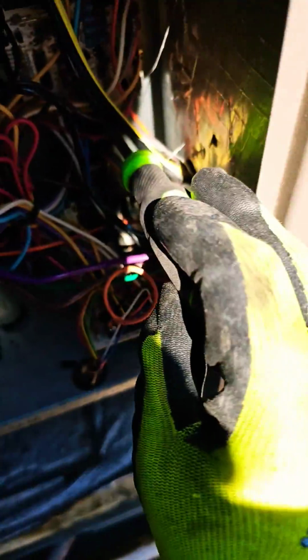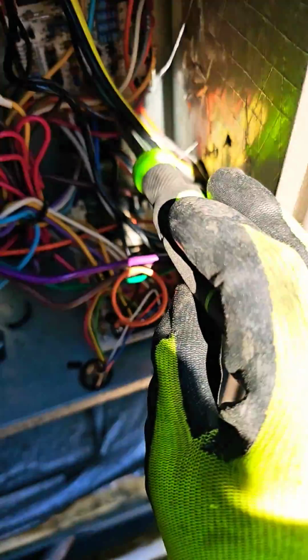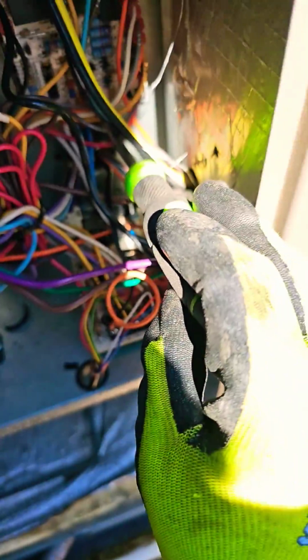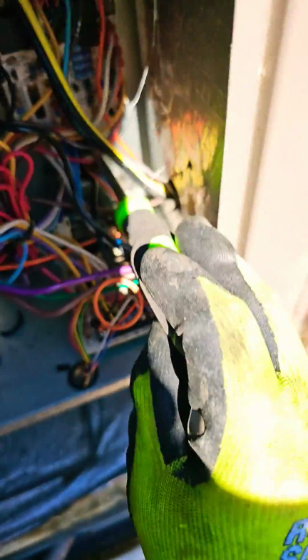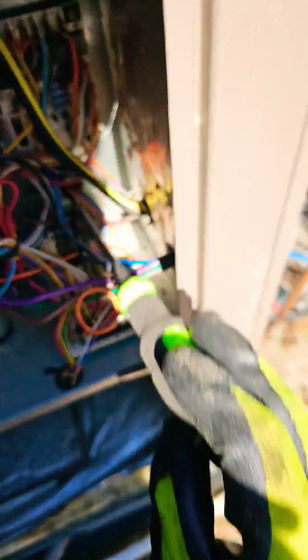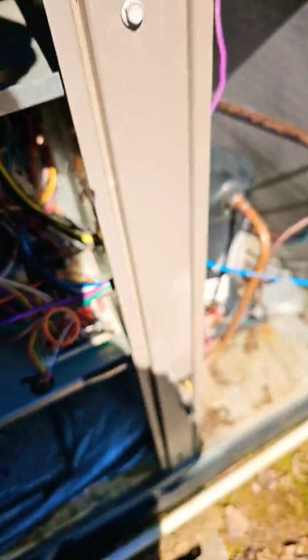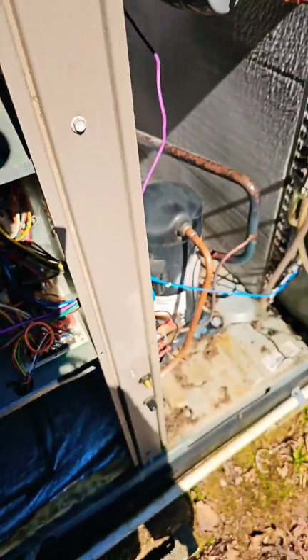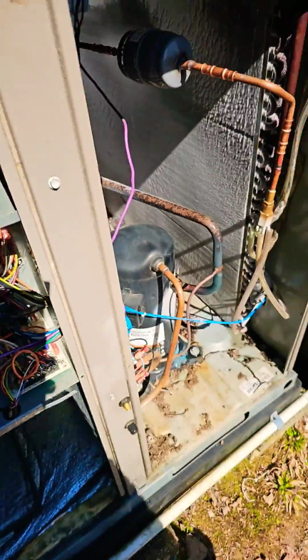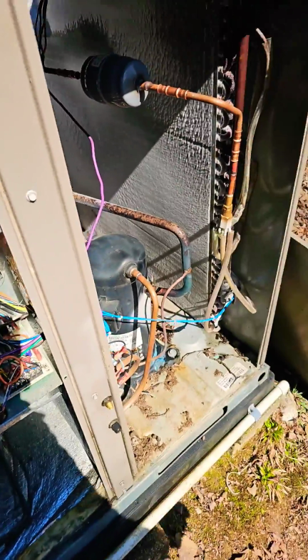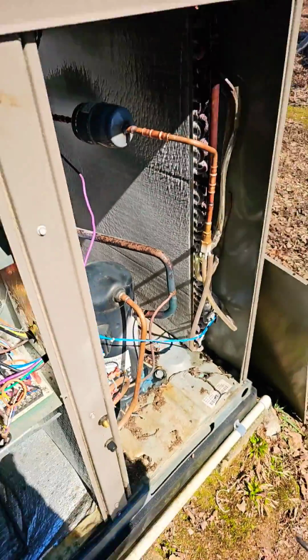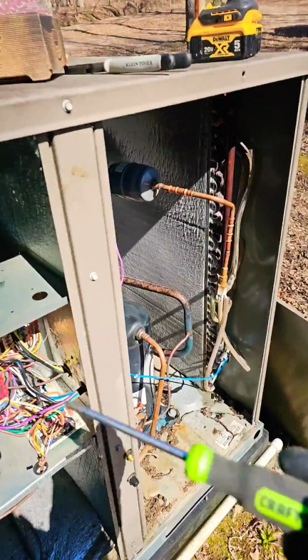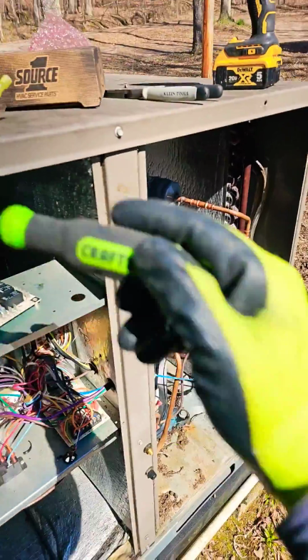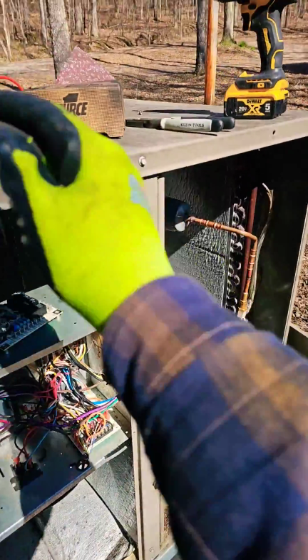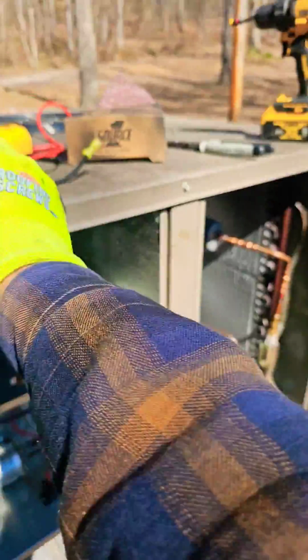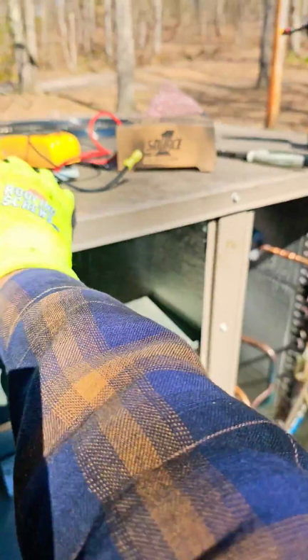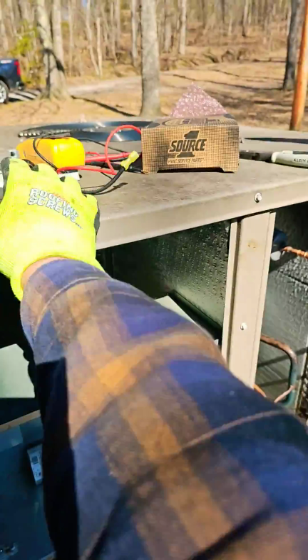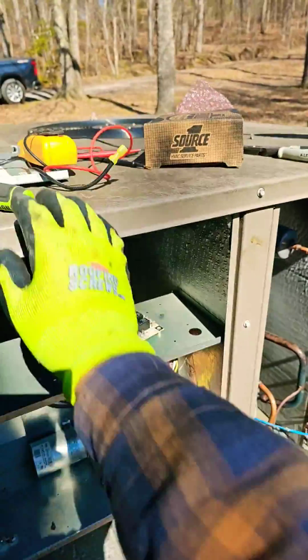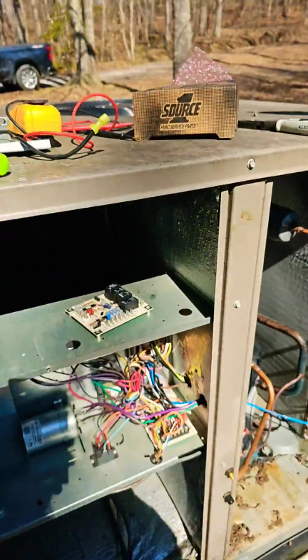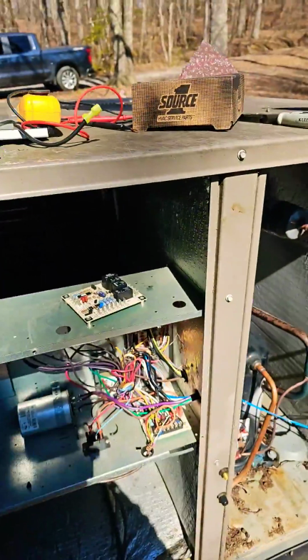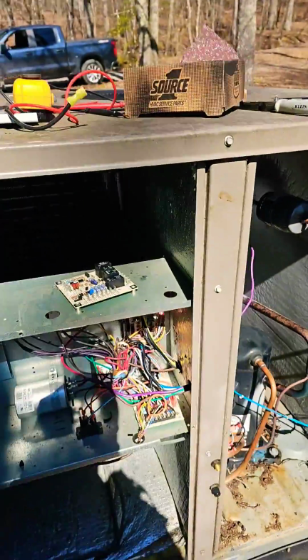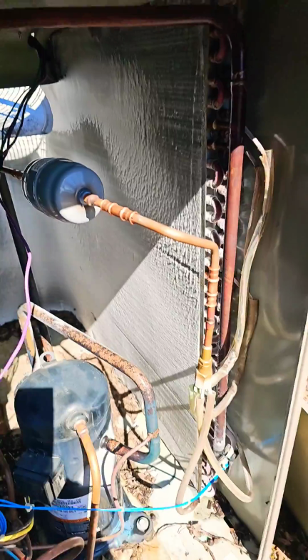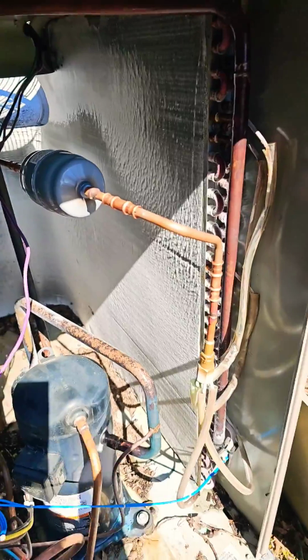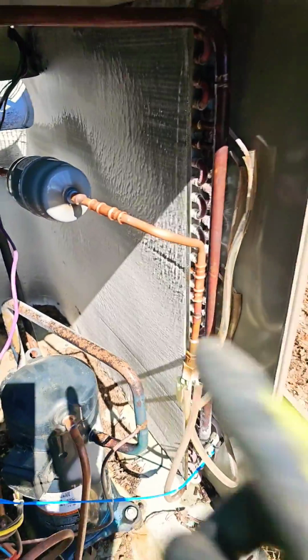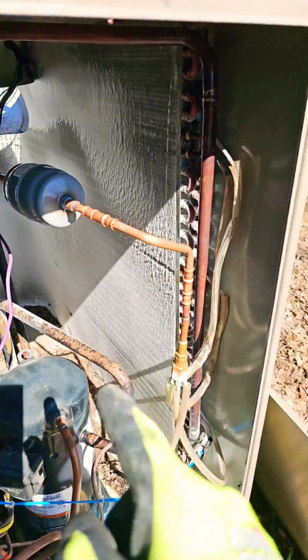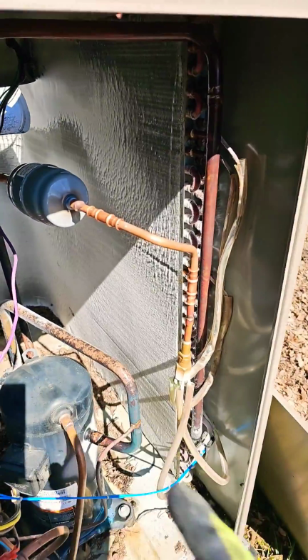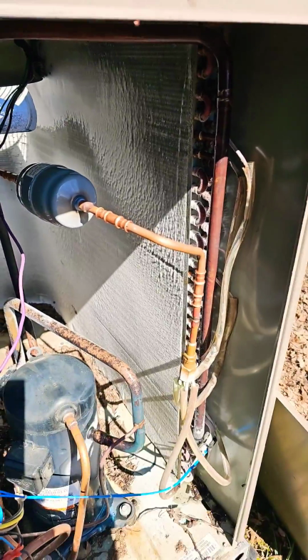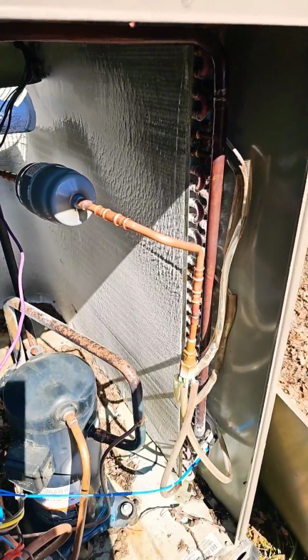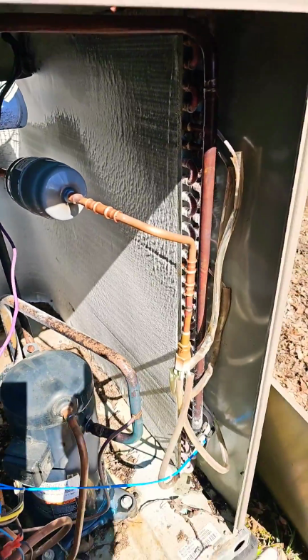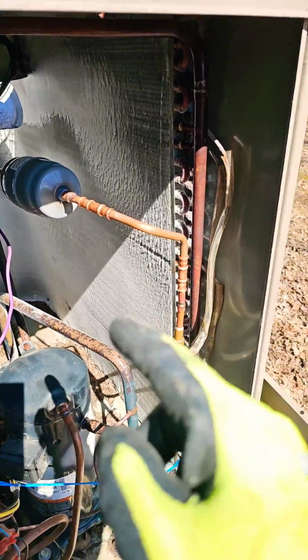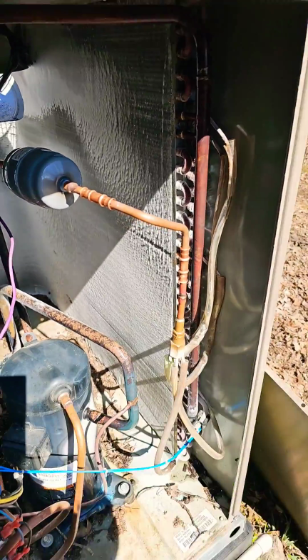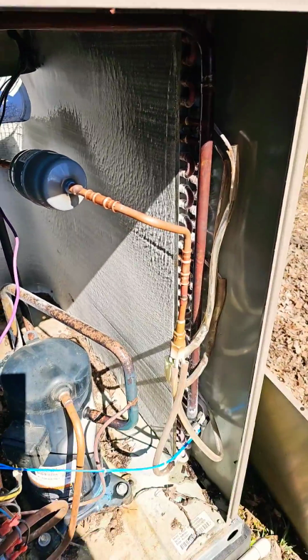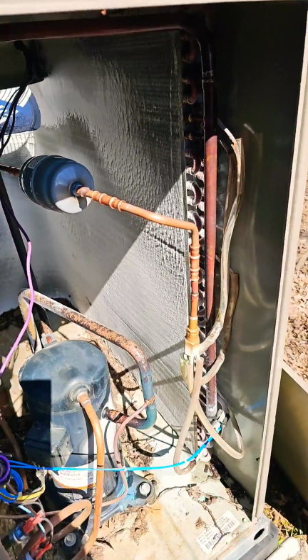Check out my playlist 'HVAC Tips for Technicians' to learn more. If the coil doesn't thaw out, check the charge.